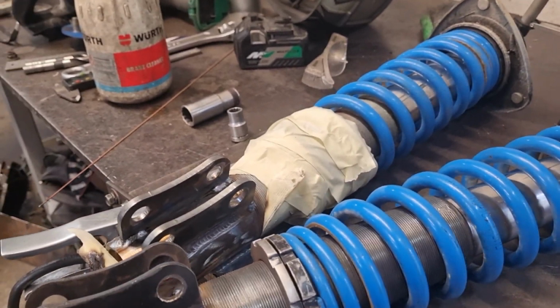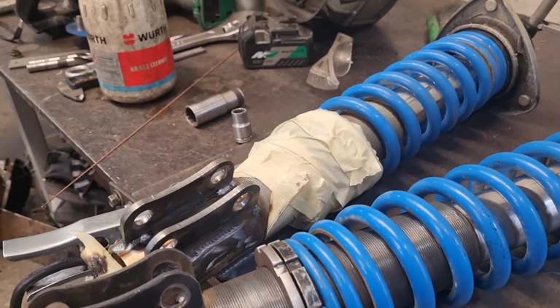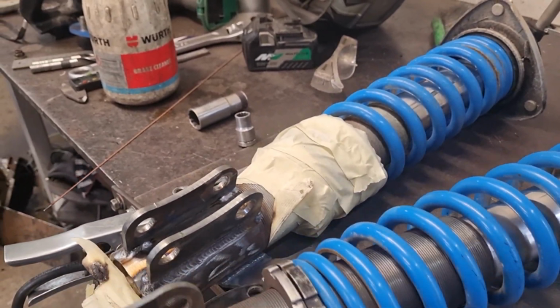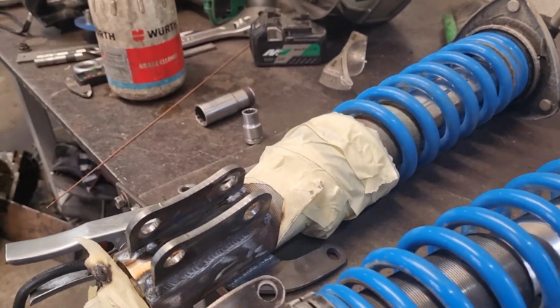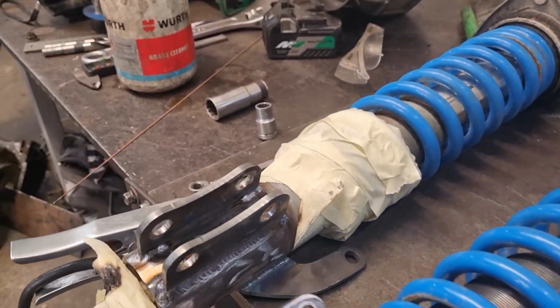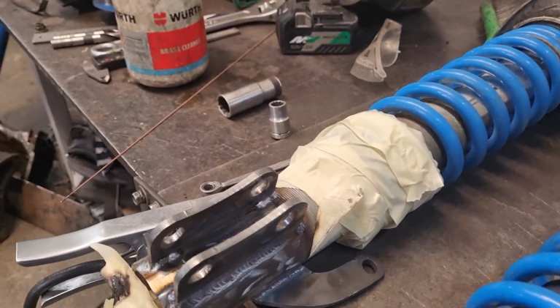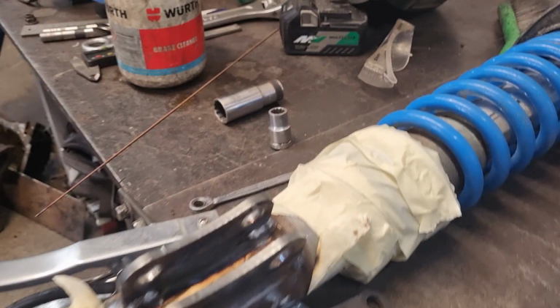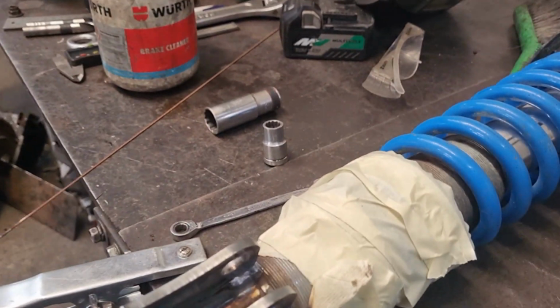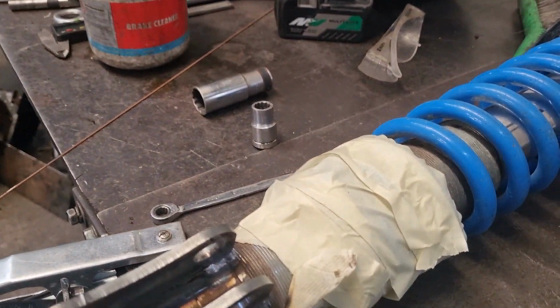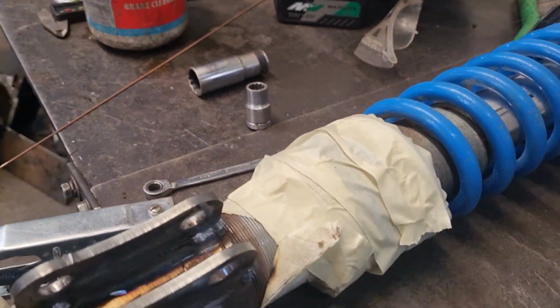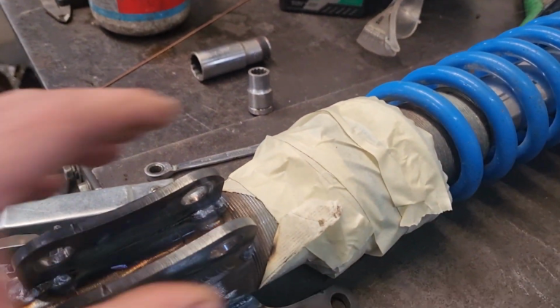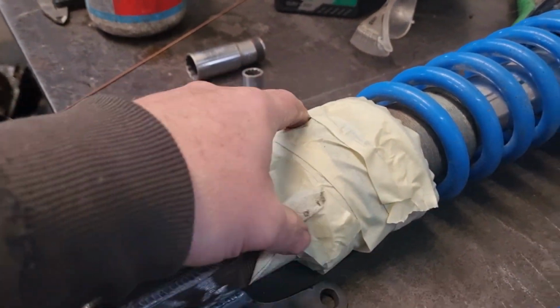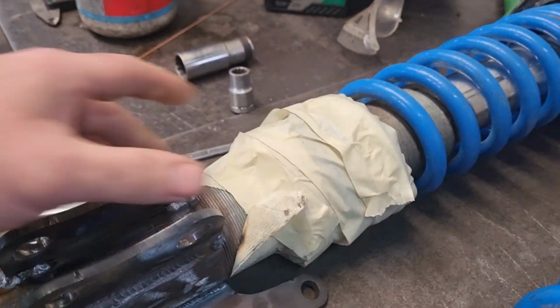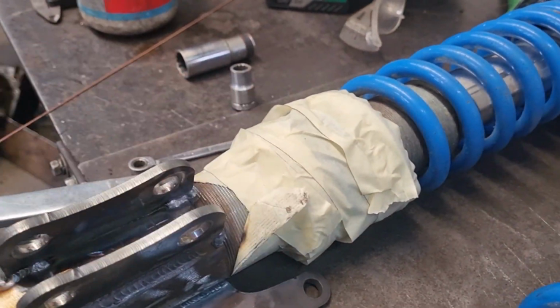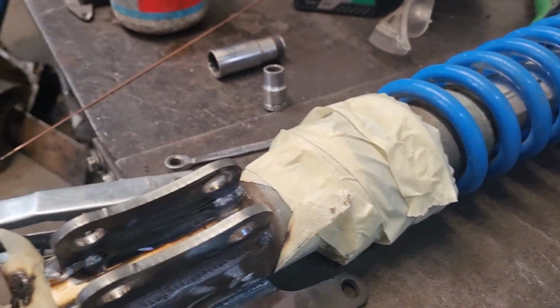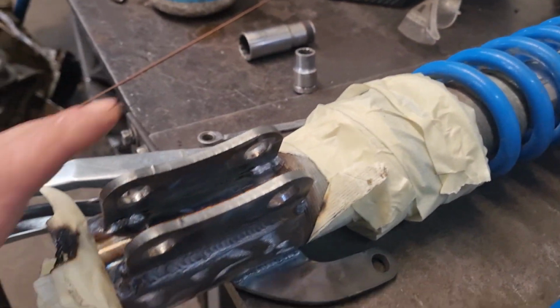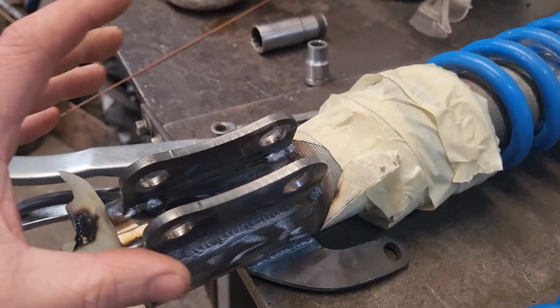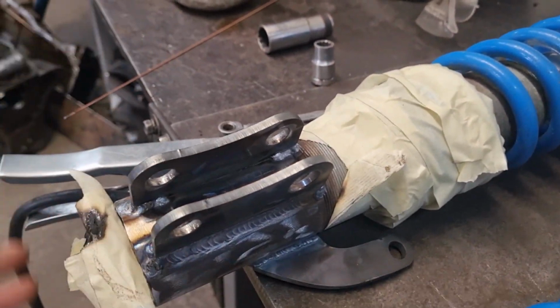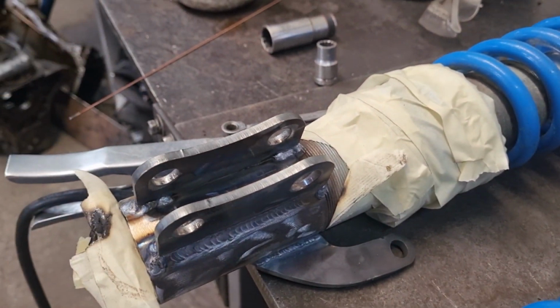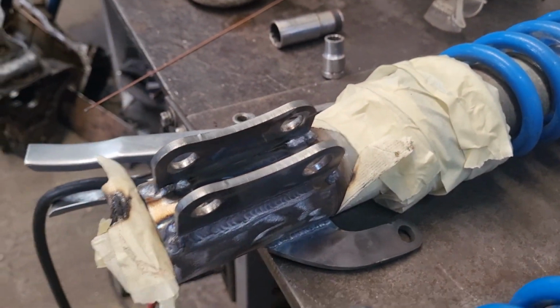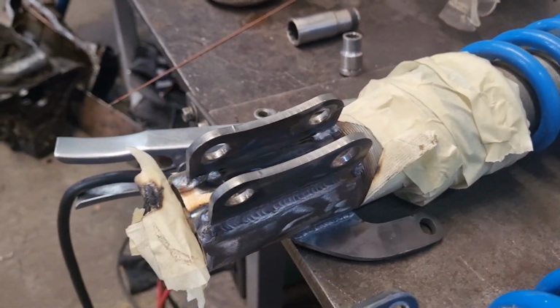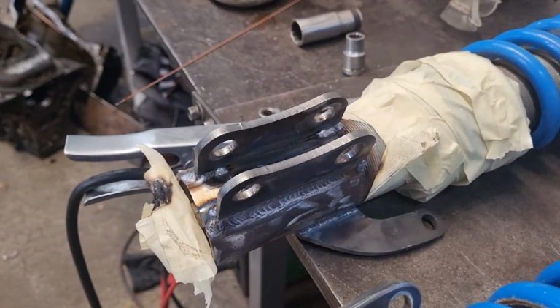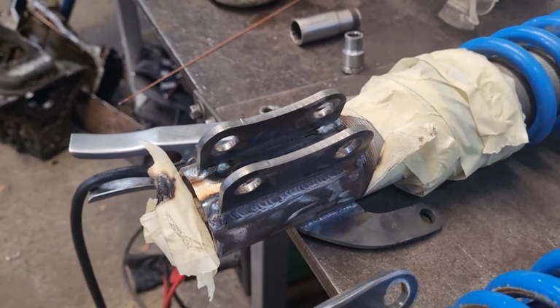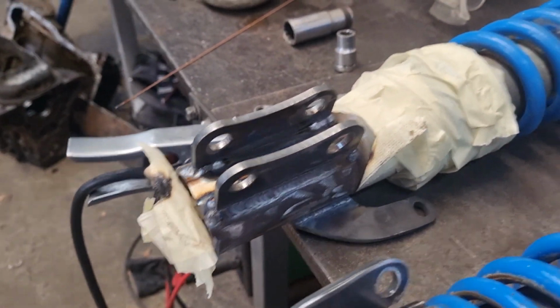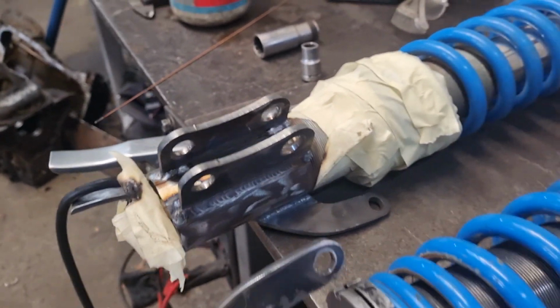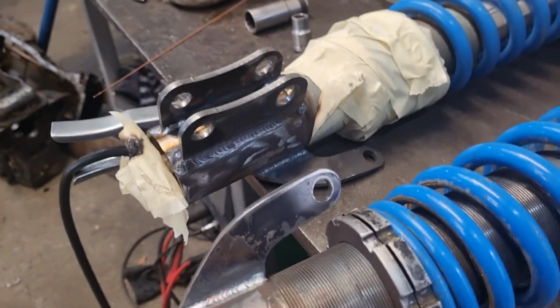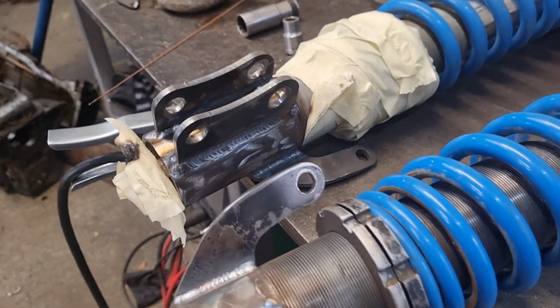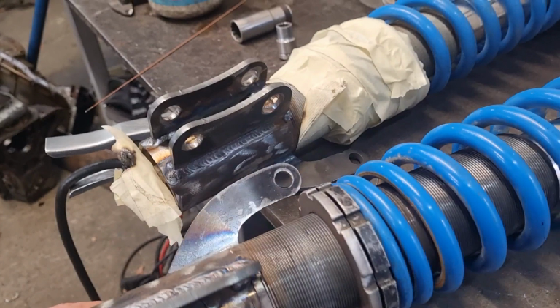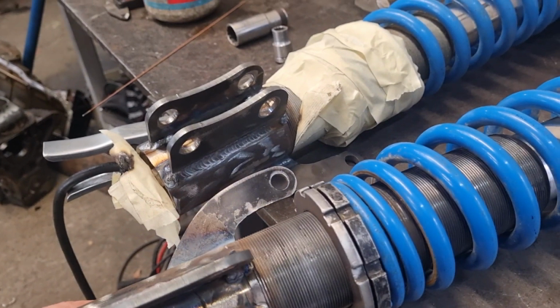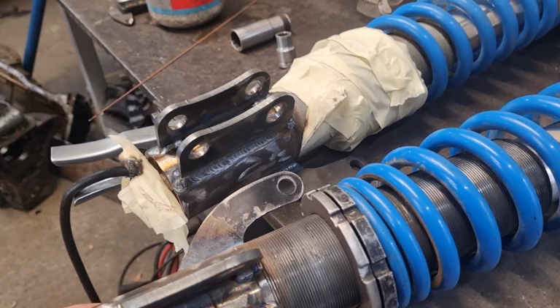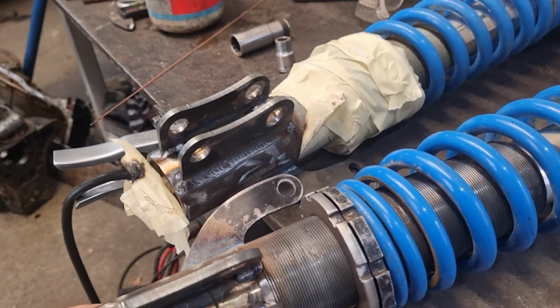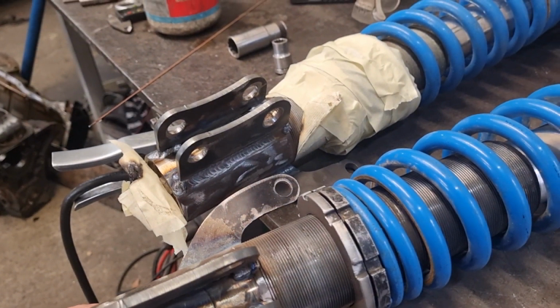What I'm left to do now is mask them off and give the base a paint so they don't rust up, and then they can go into the car.